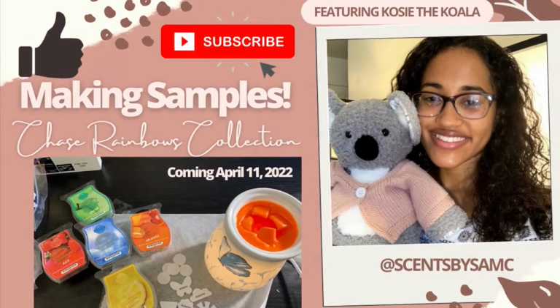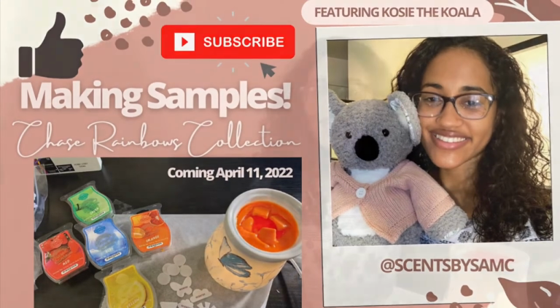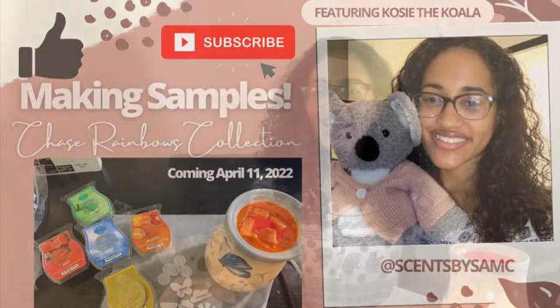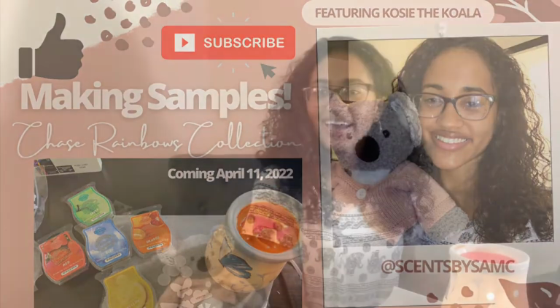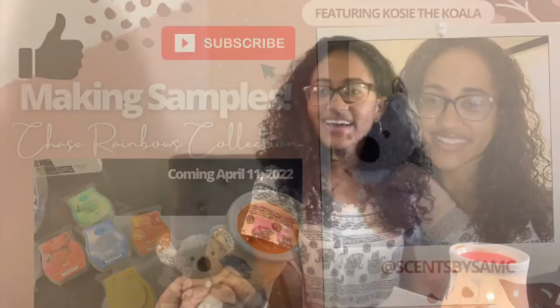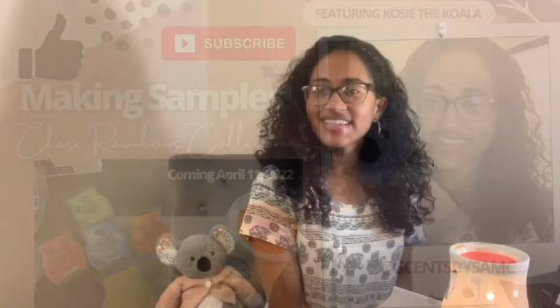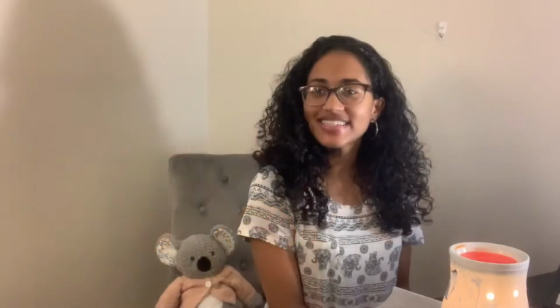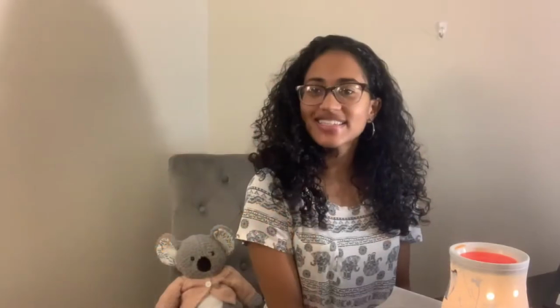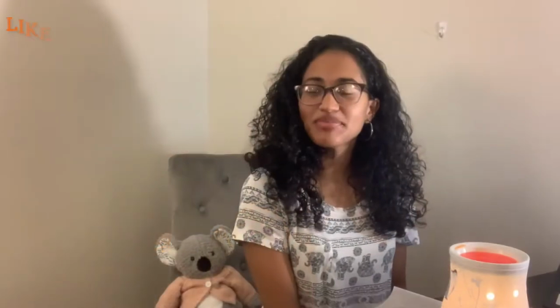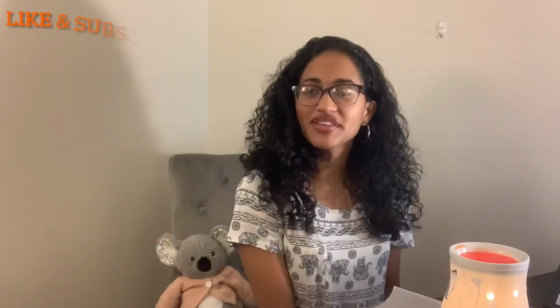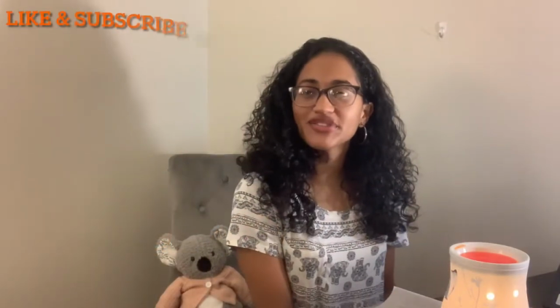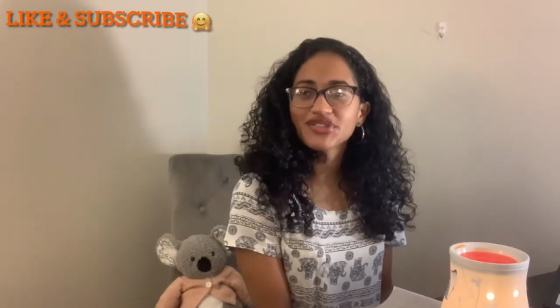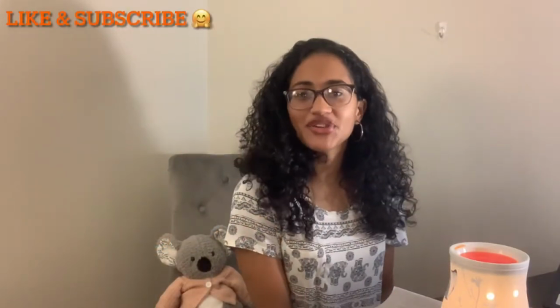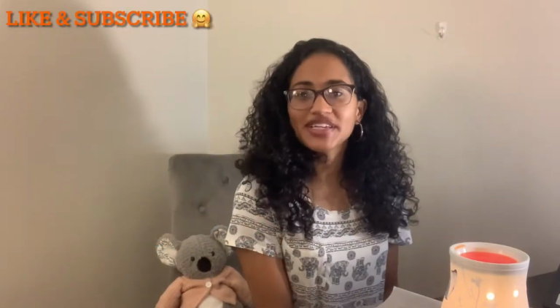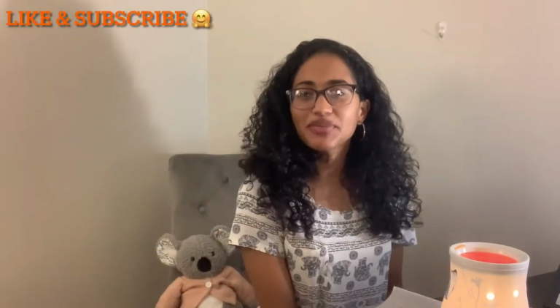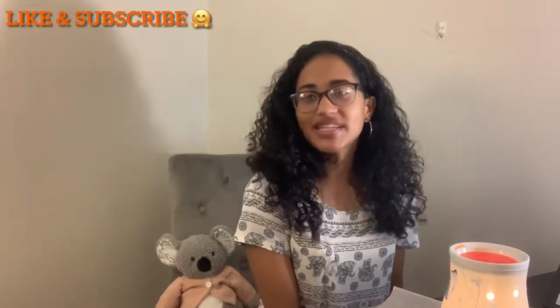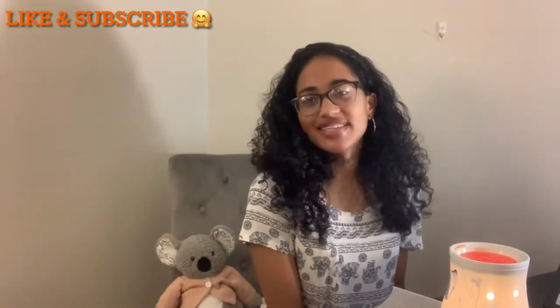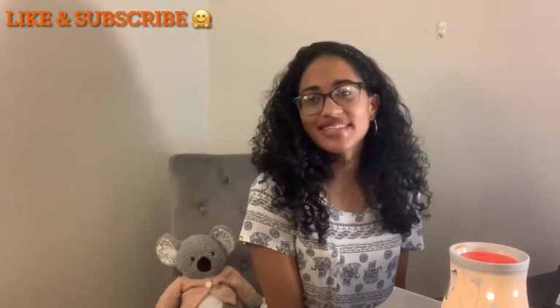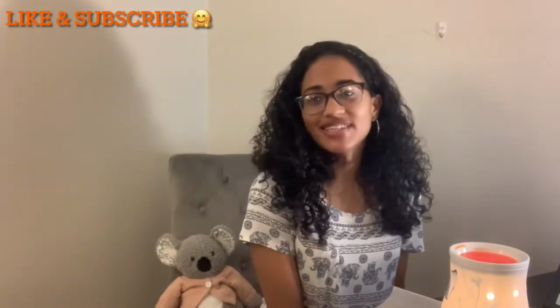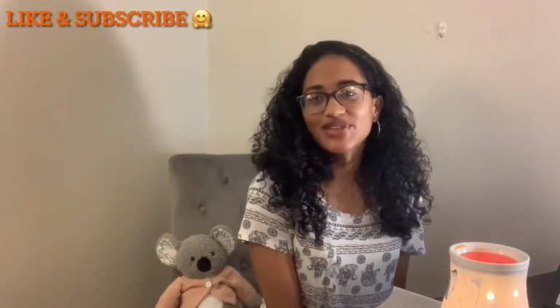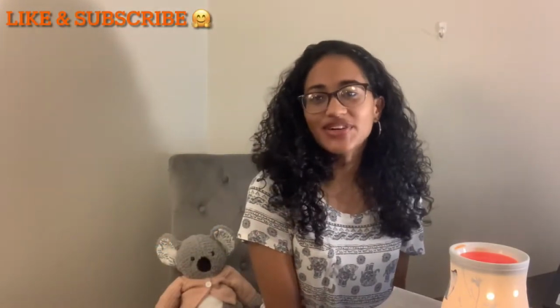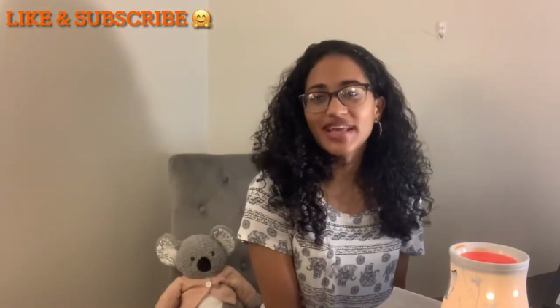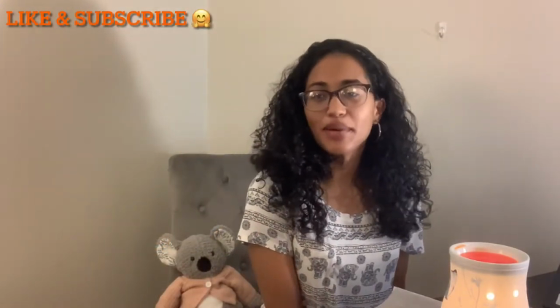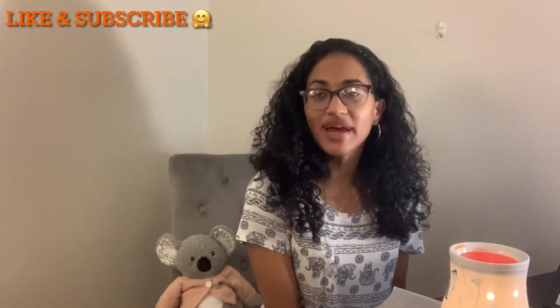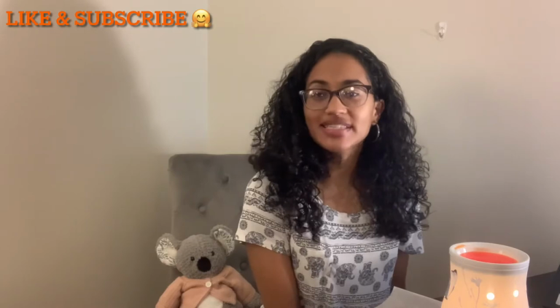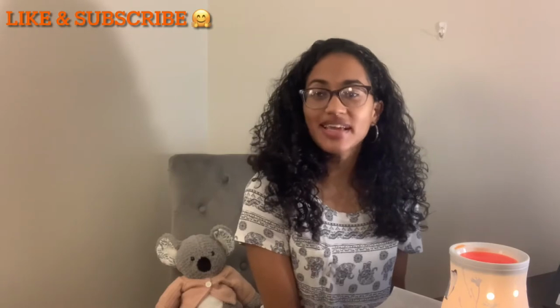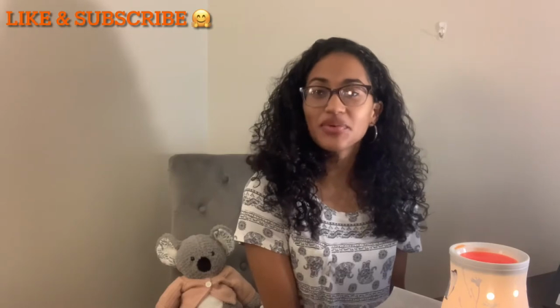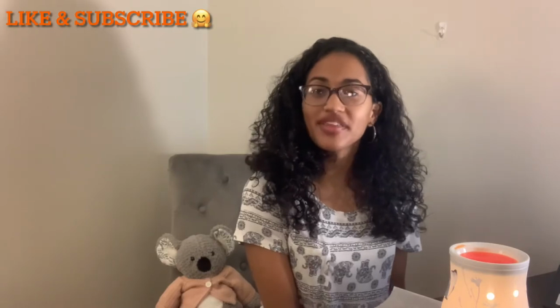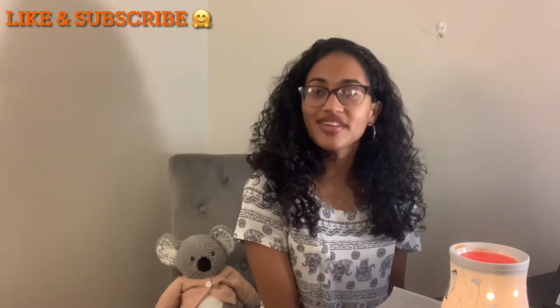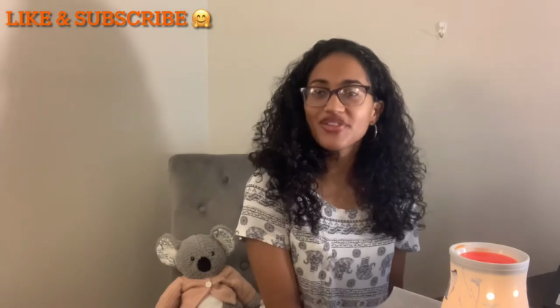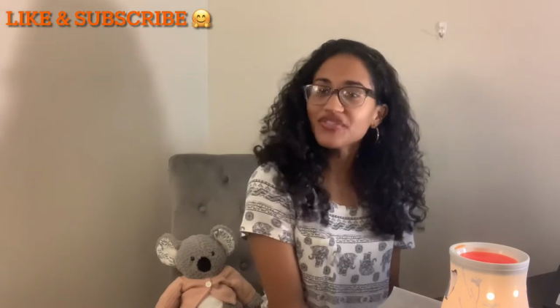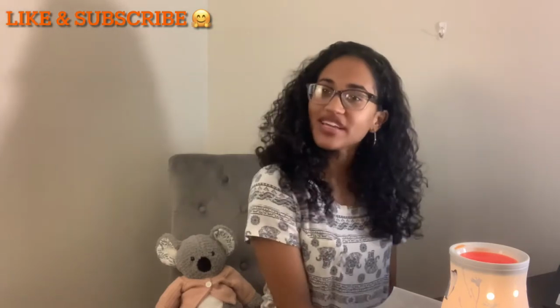Hi guys, it's Samantha Cruz, your Independent Scentsy Consultant, and I'm back today with another video.